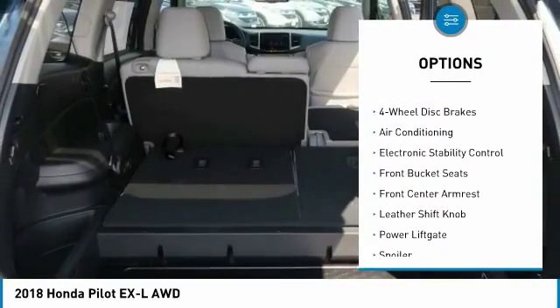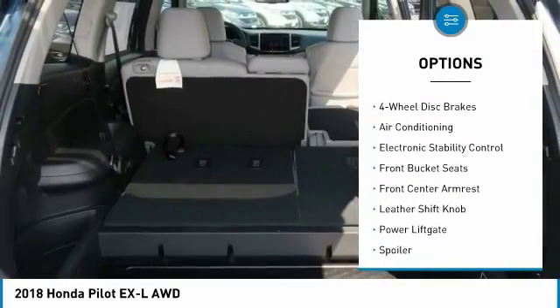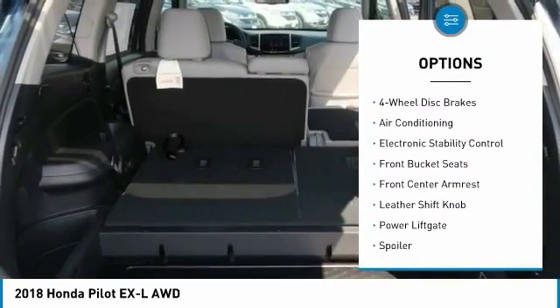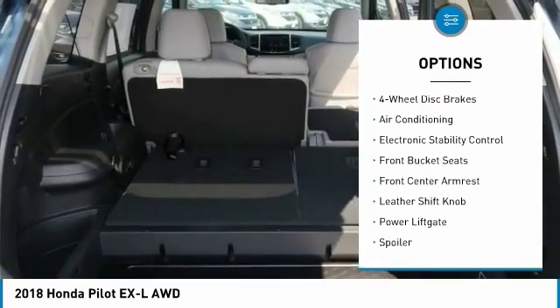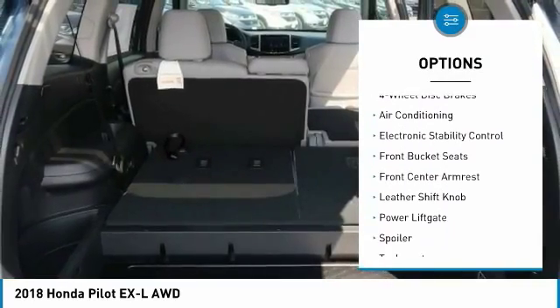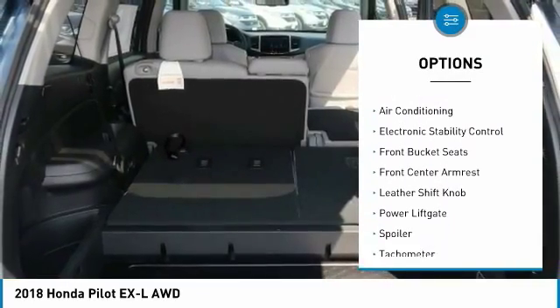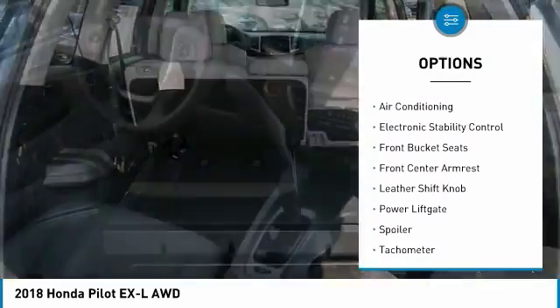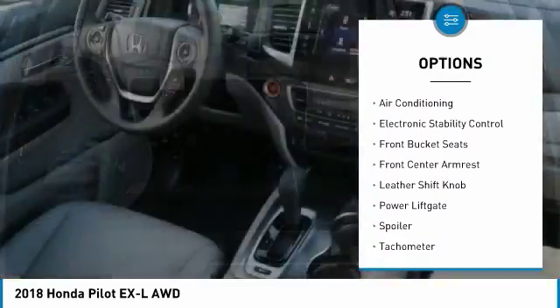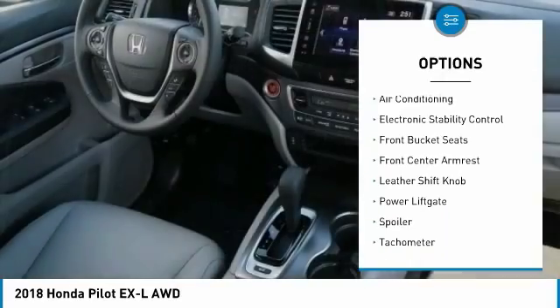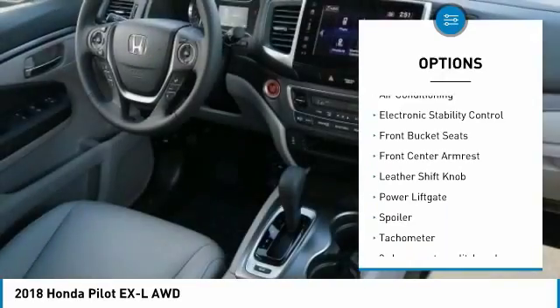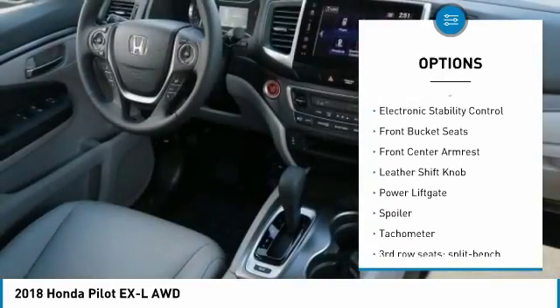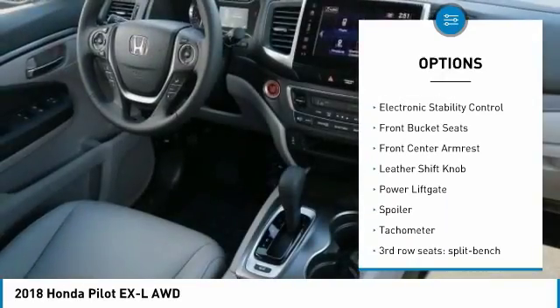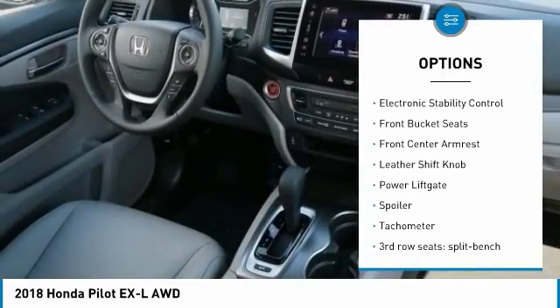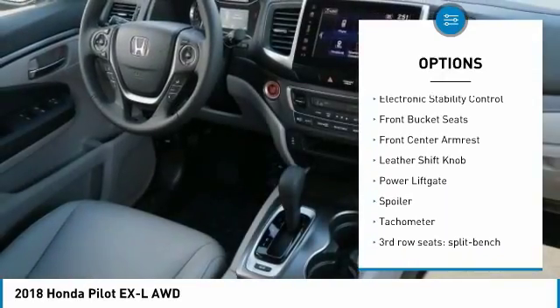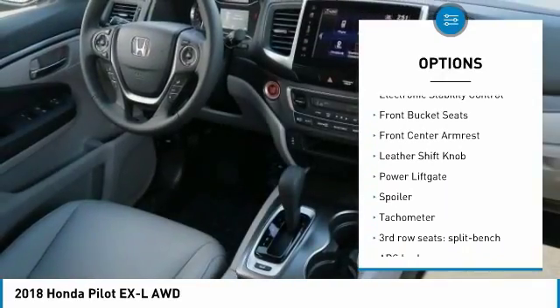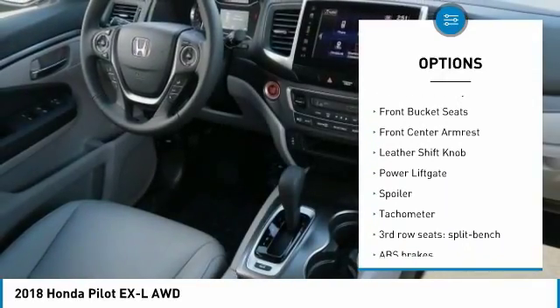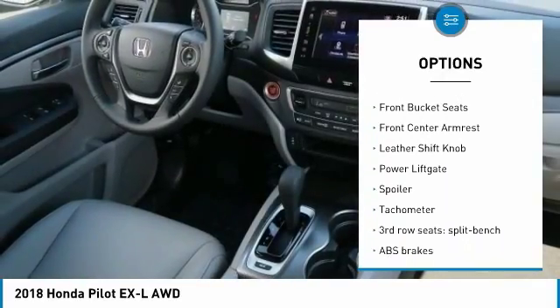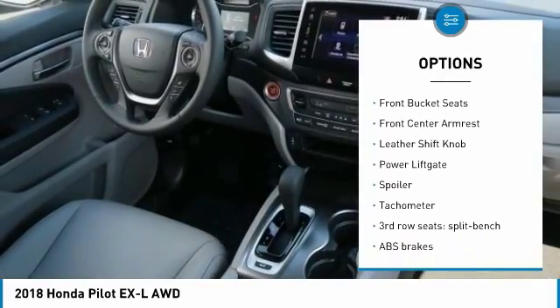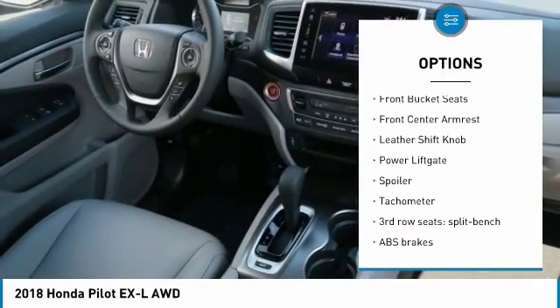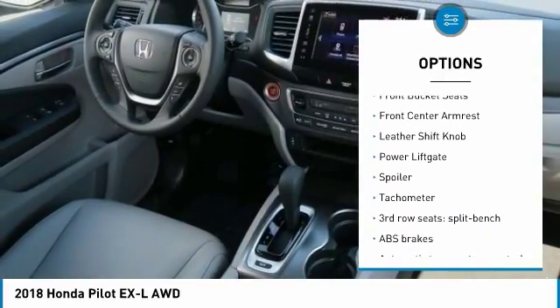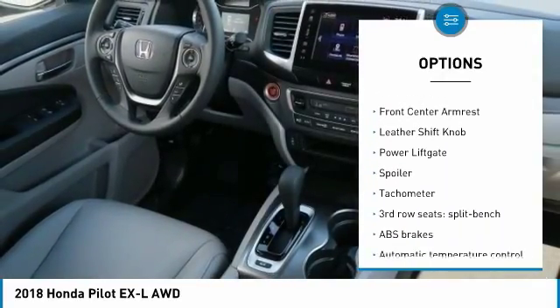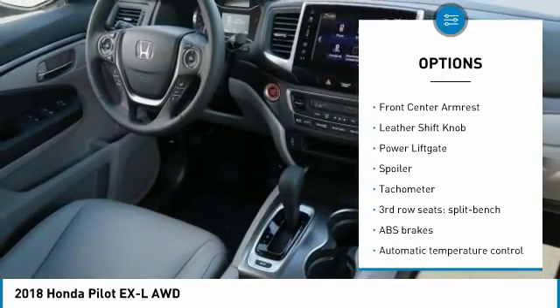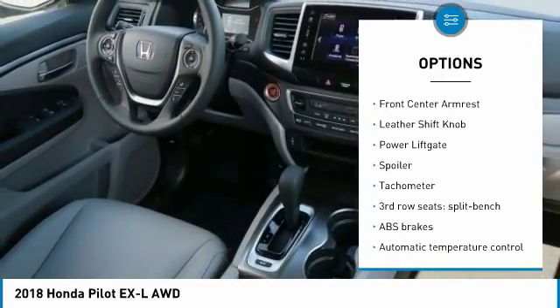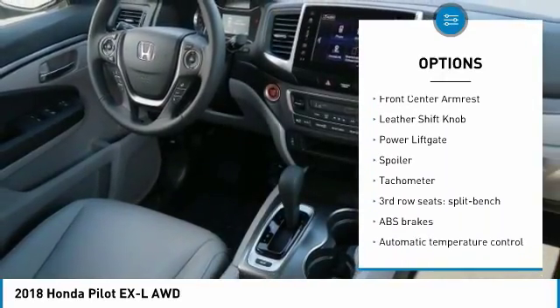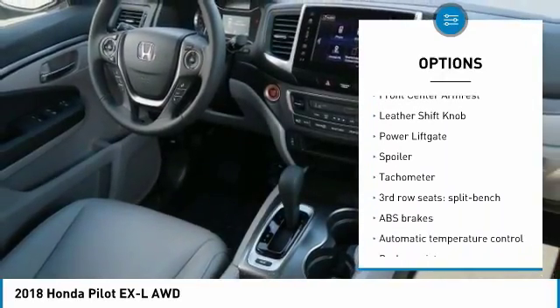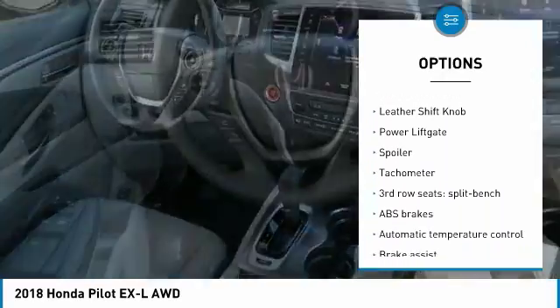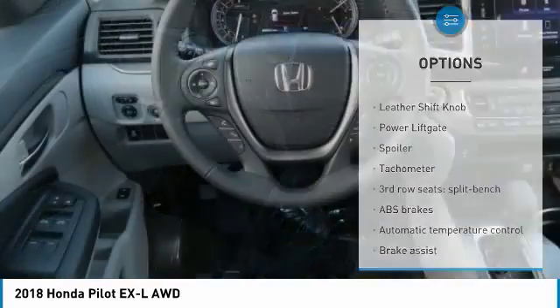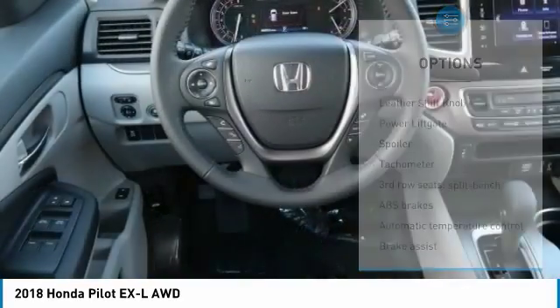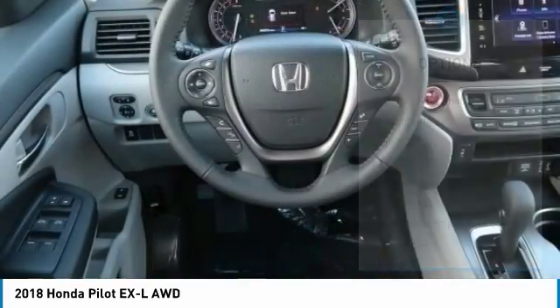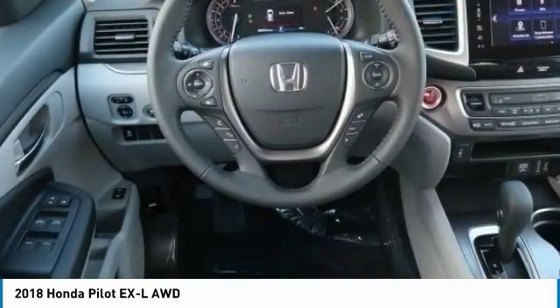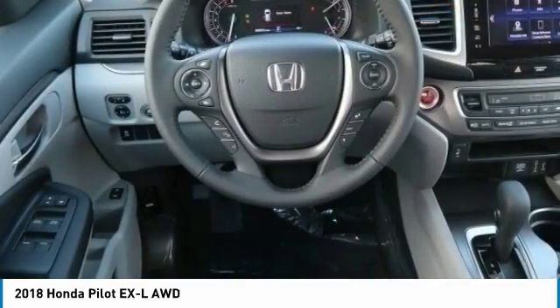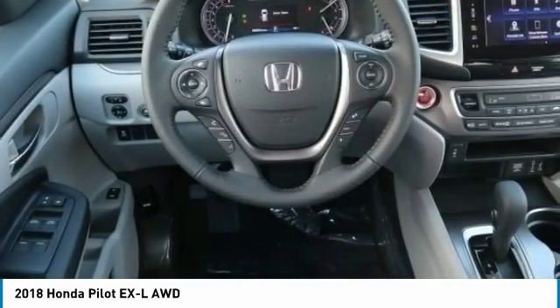Power steering, four-wheel disc brakes, fog lights, electronic stability control.